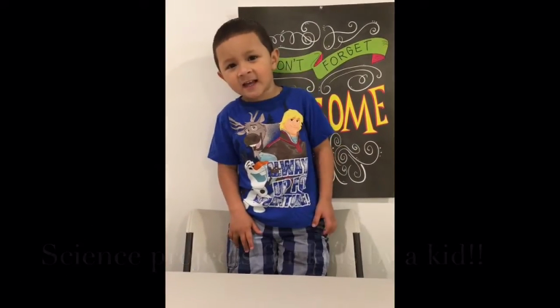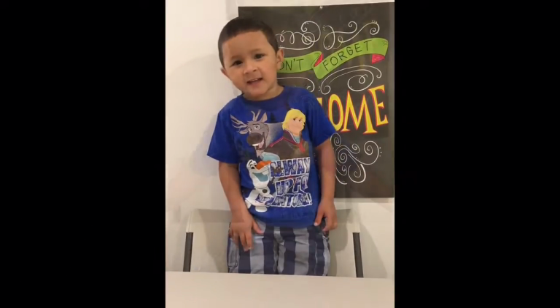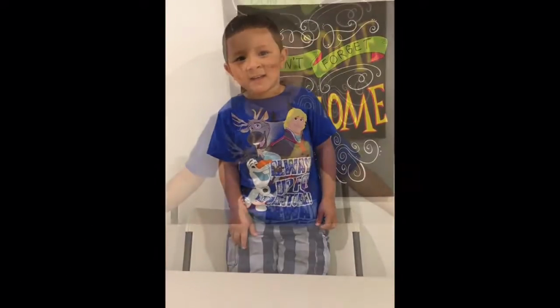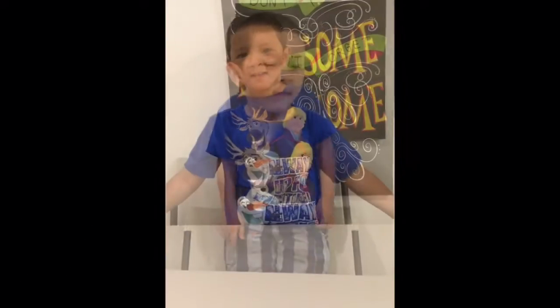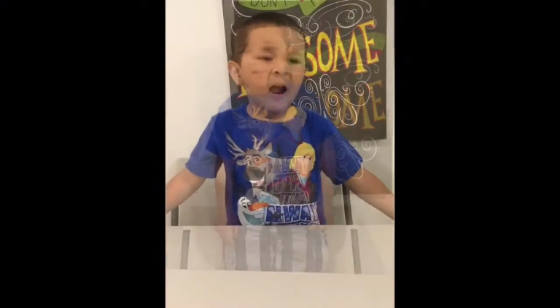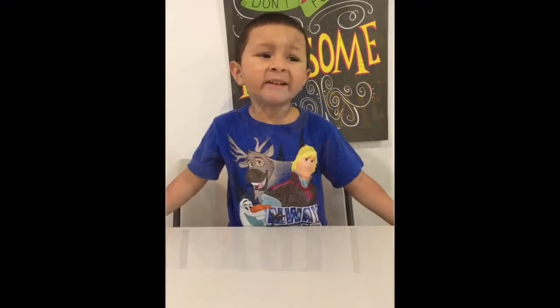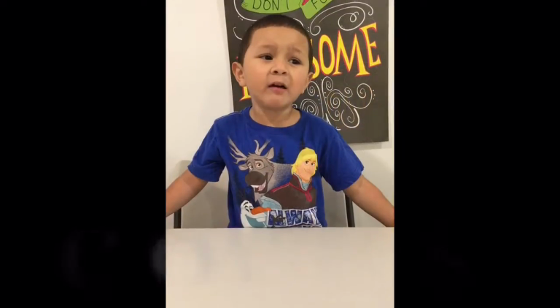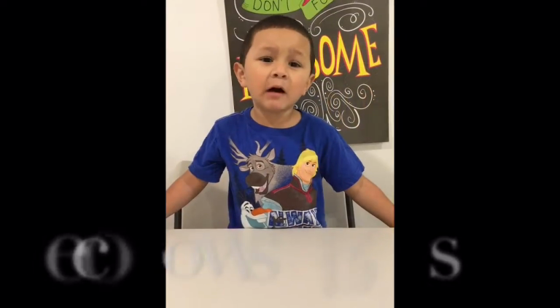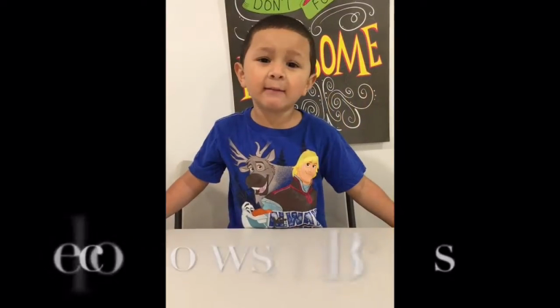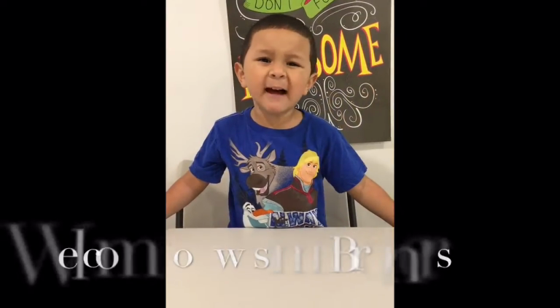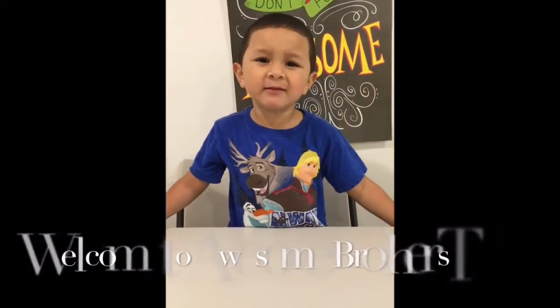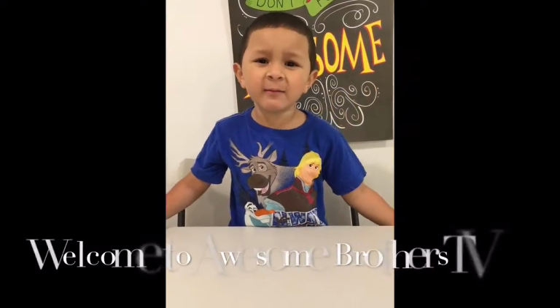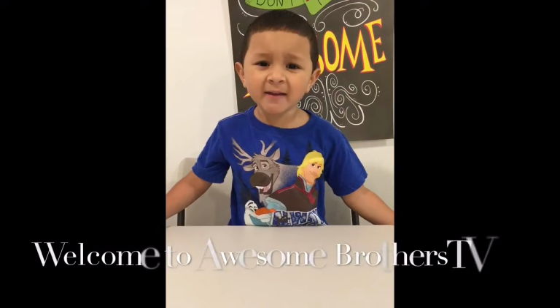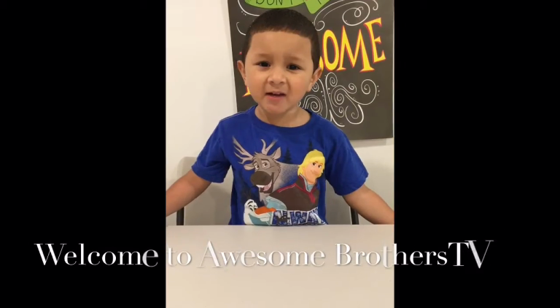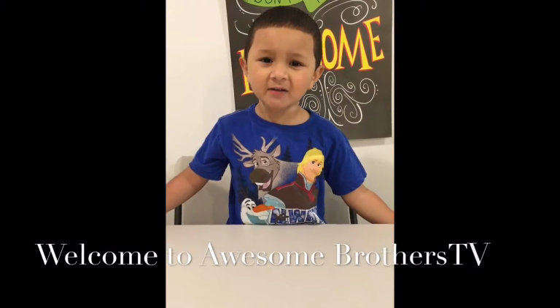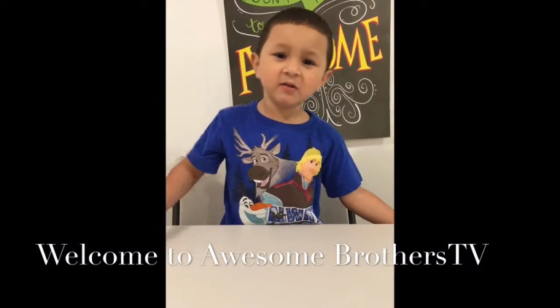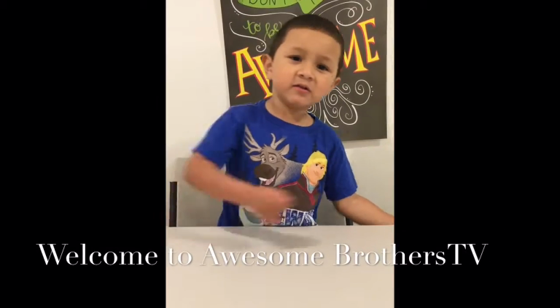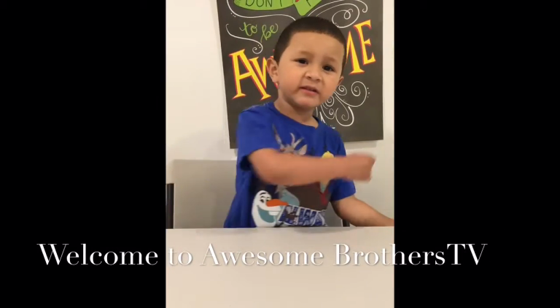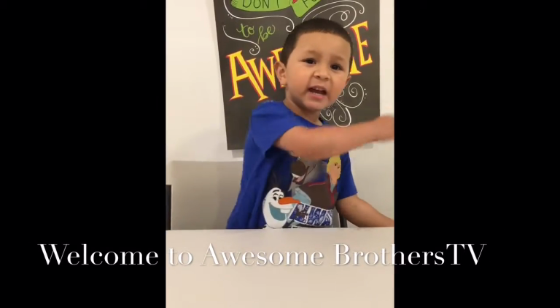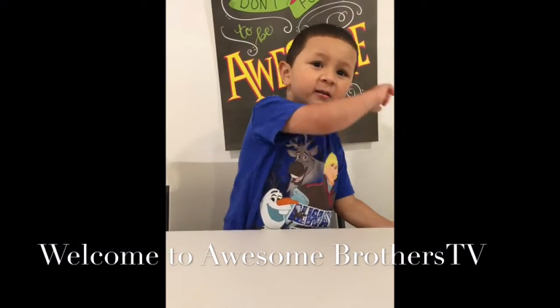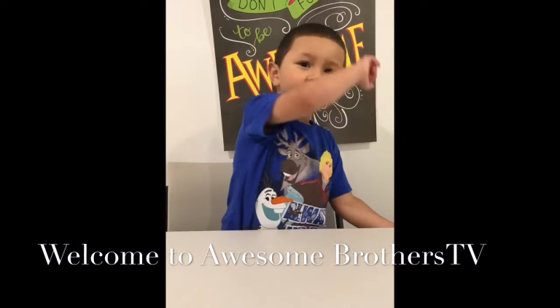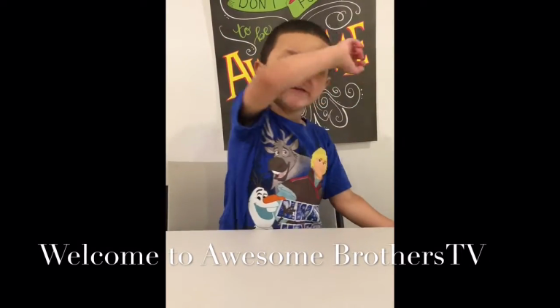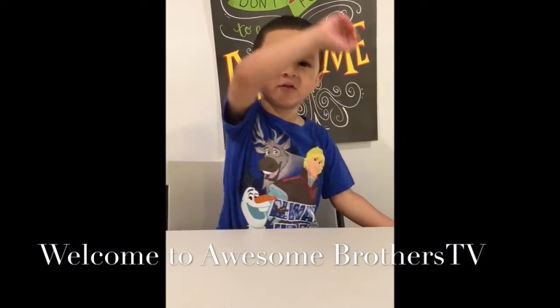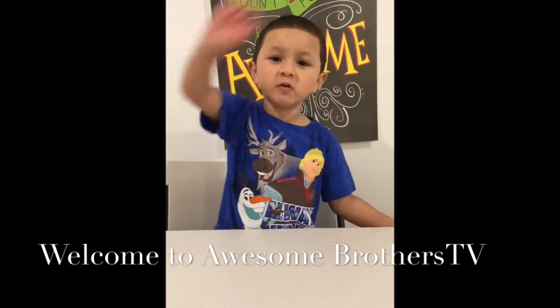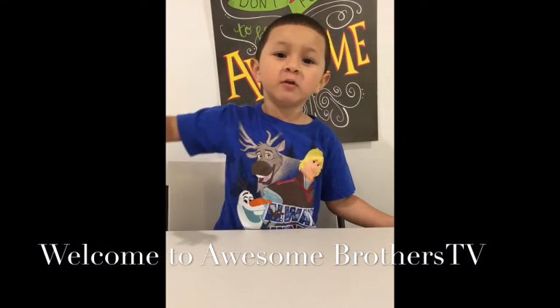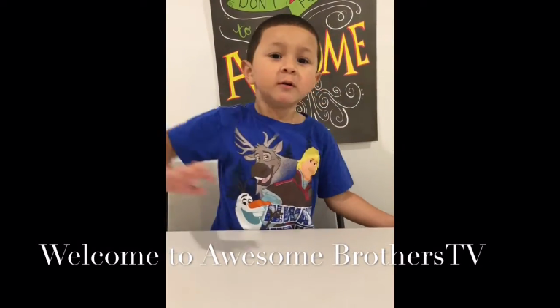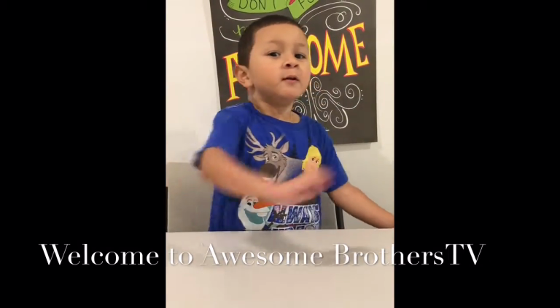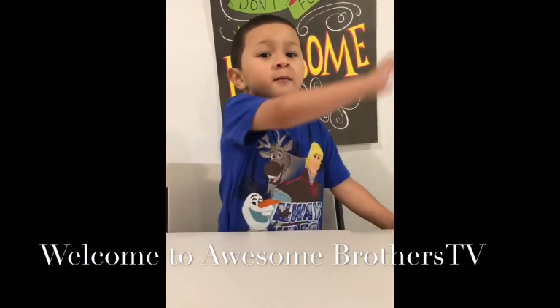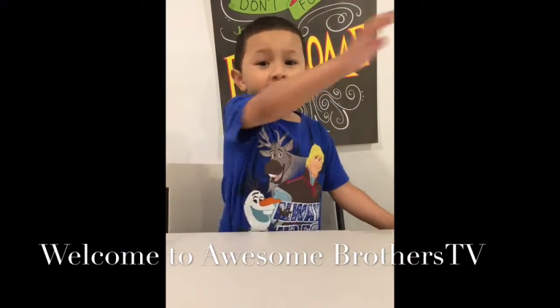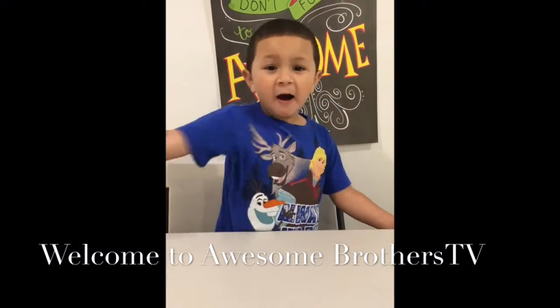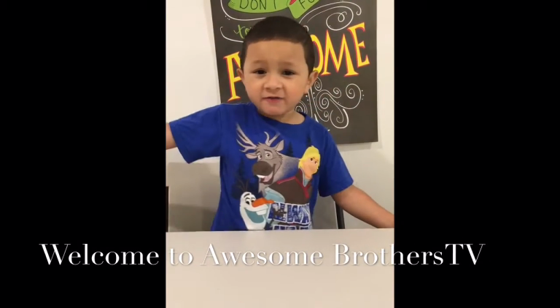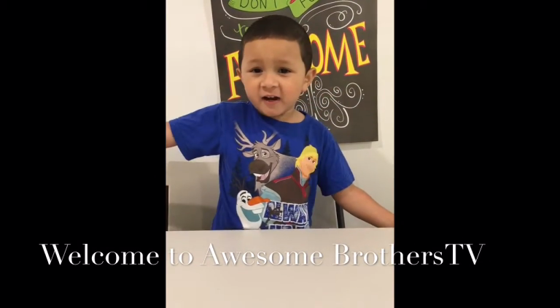Hi guys, welcome back to my channel. Today we are going to do science projects!